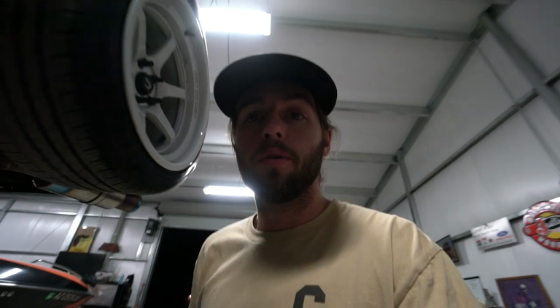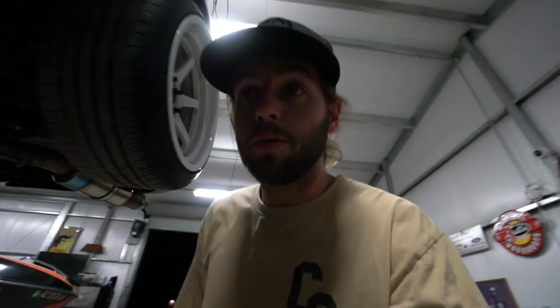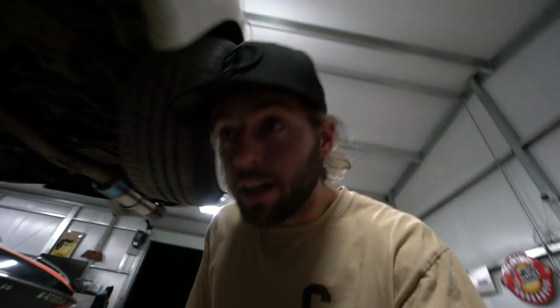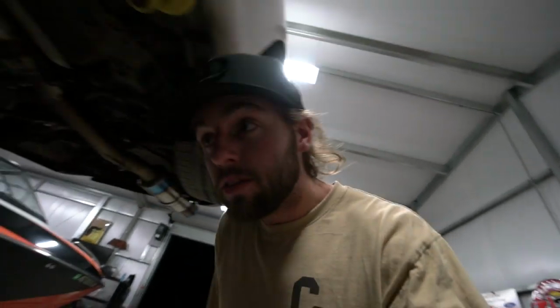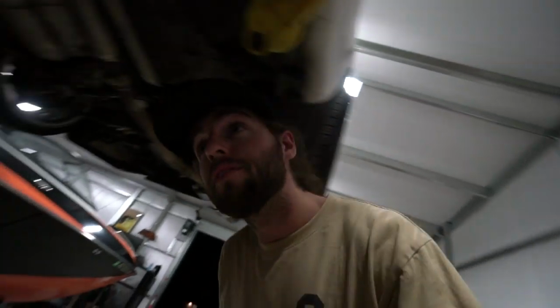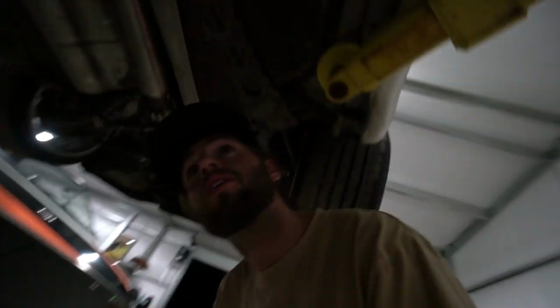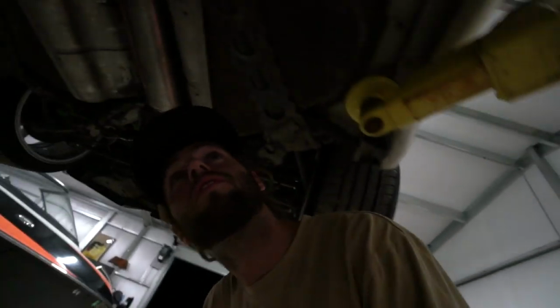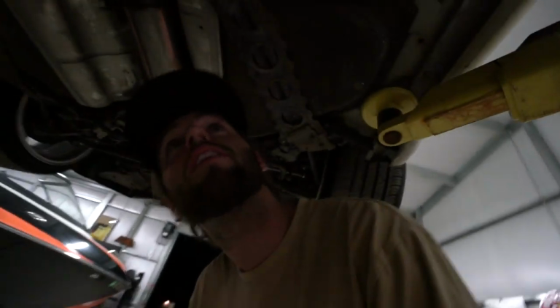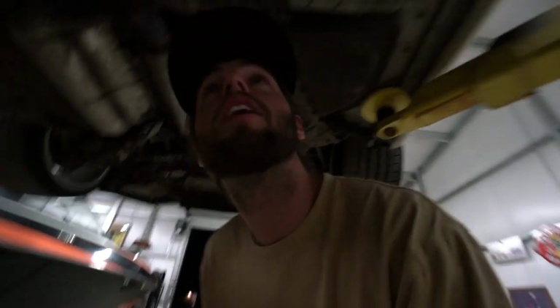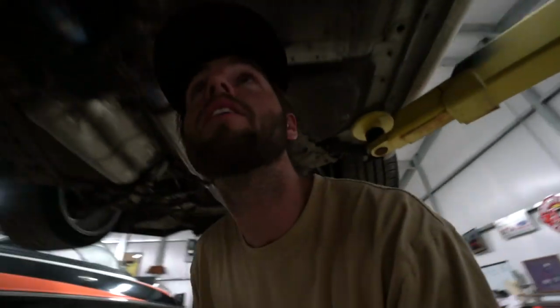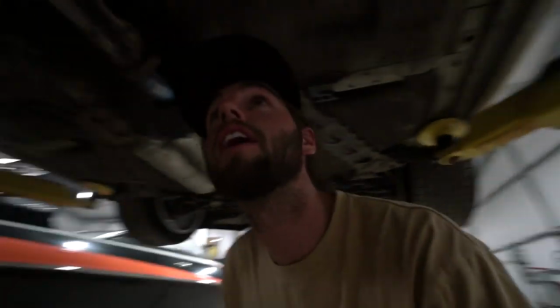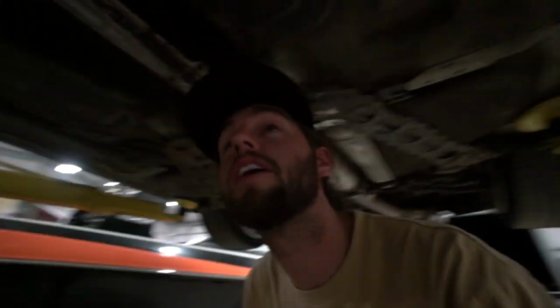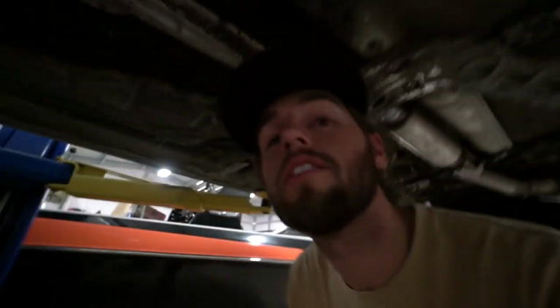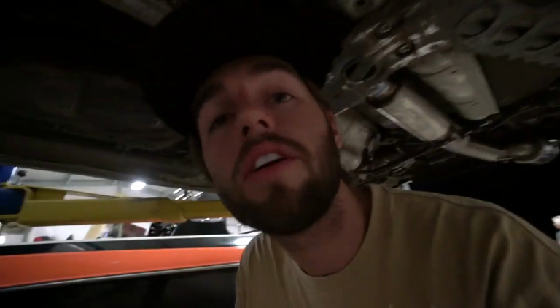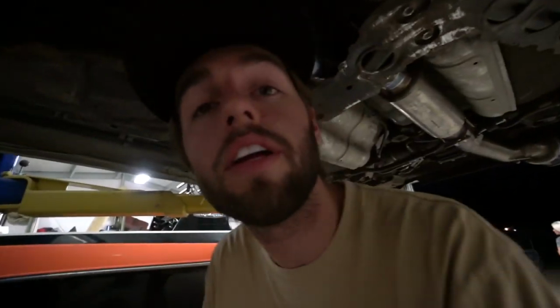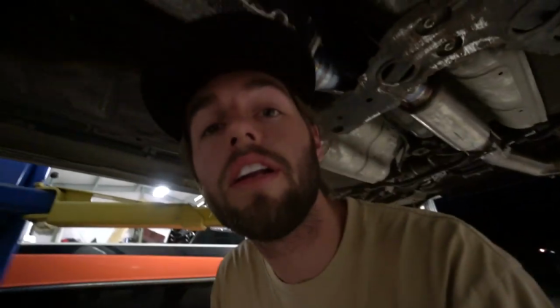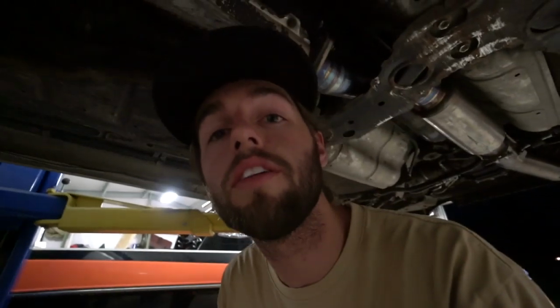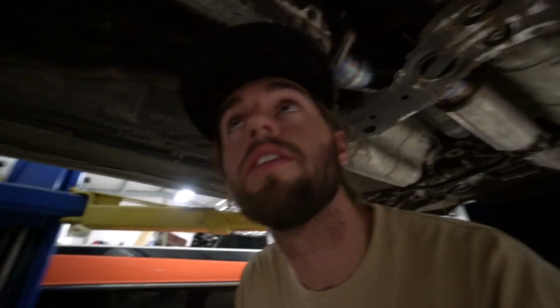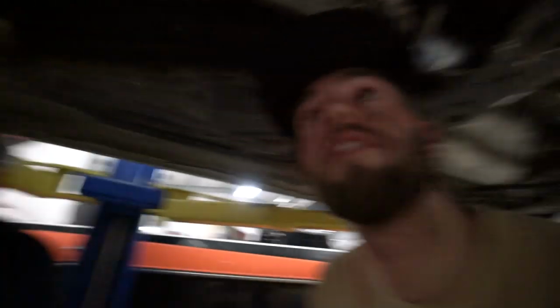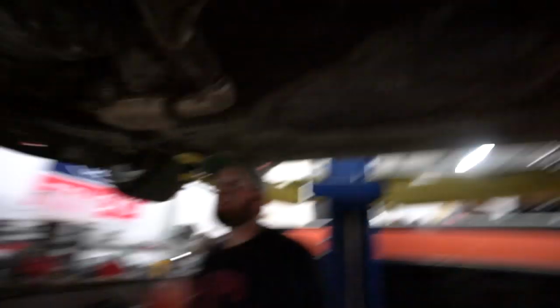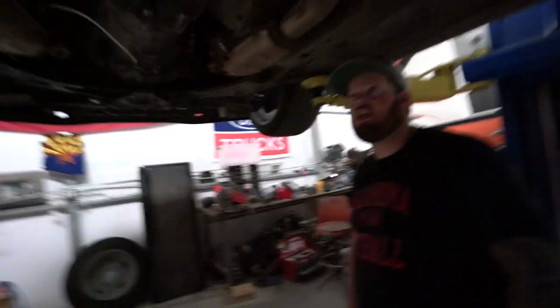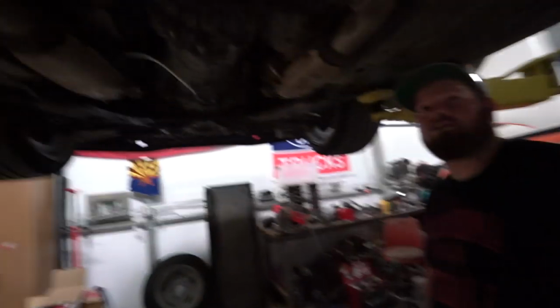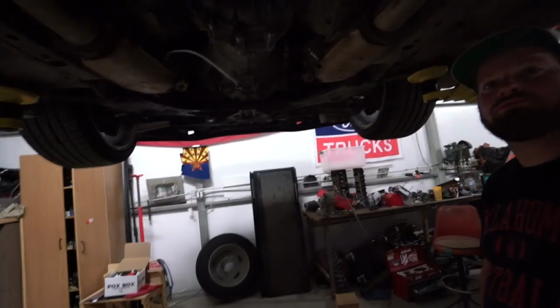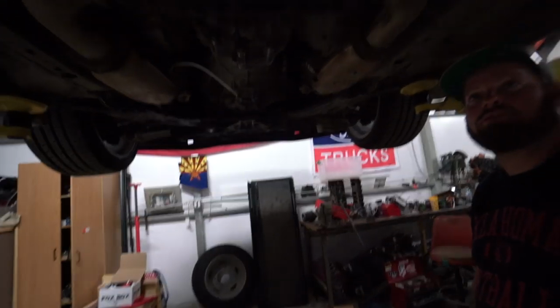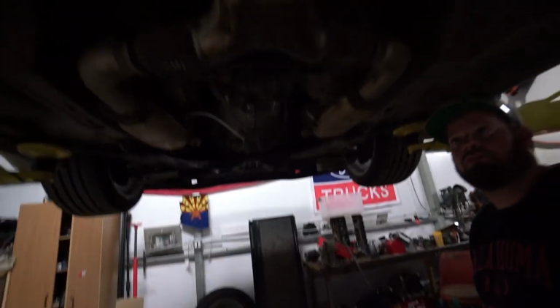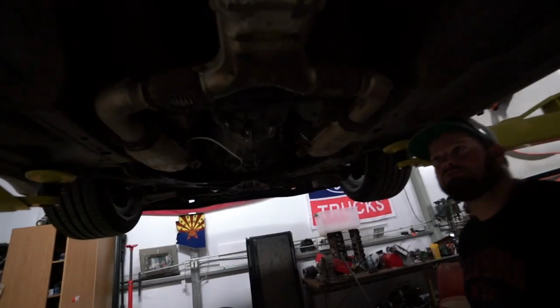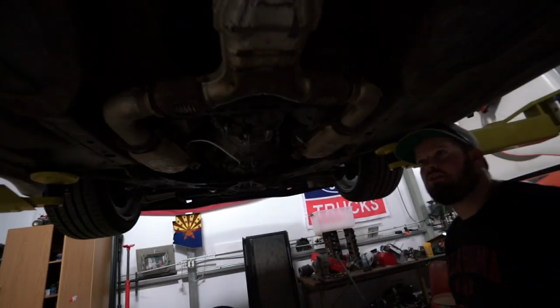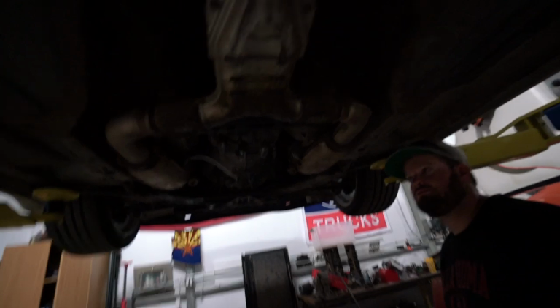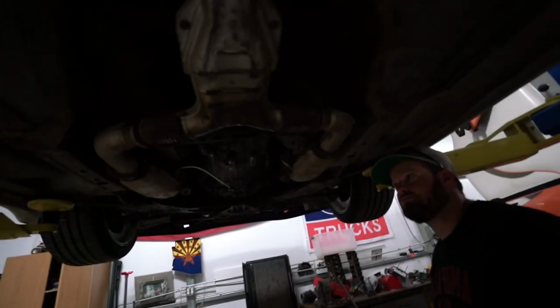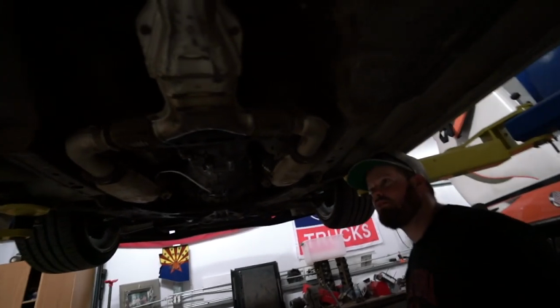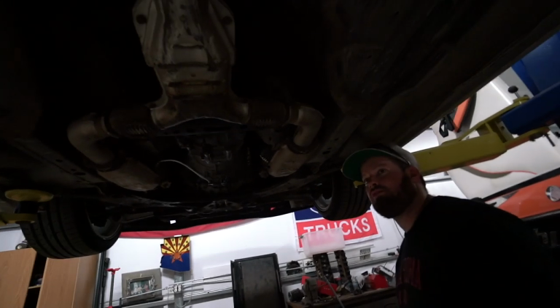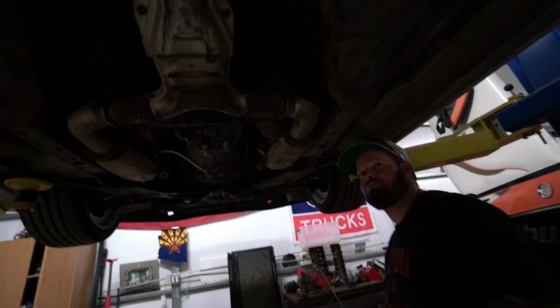Welcome back to another video. Today Tanner and I are getting started under the Z on the lift at Justin's house.